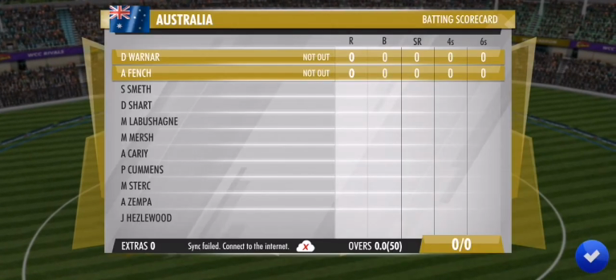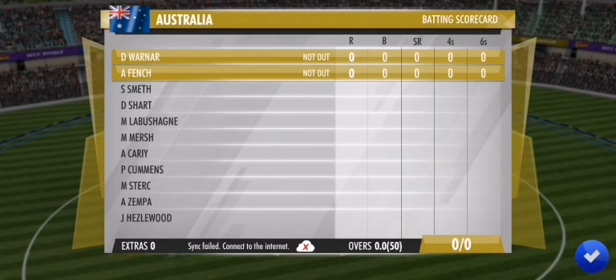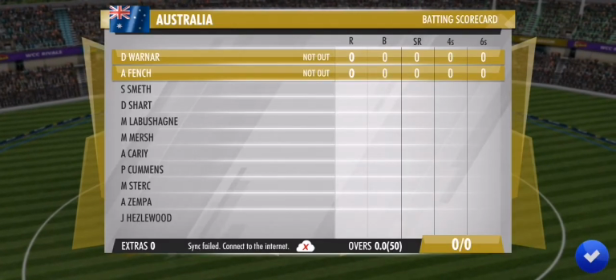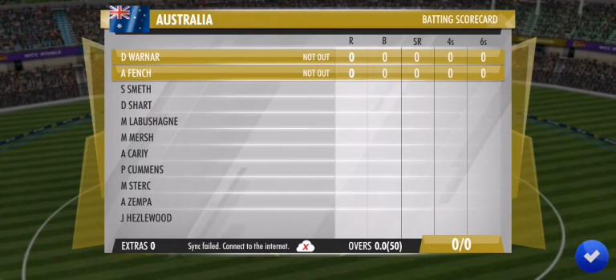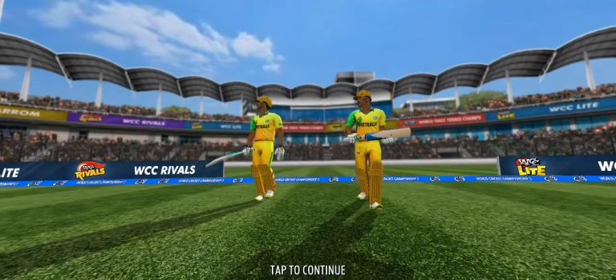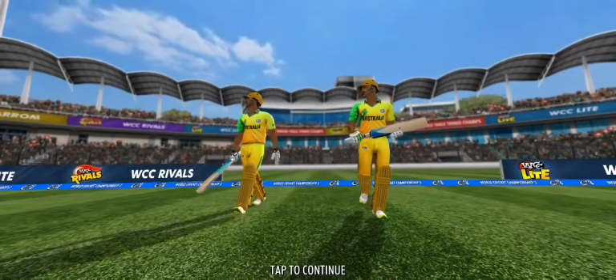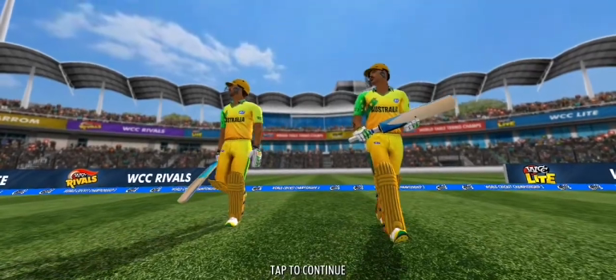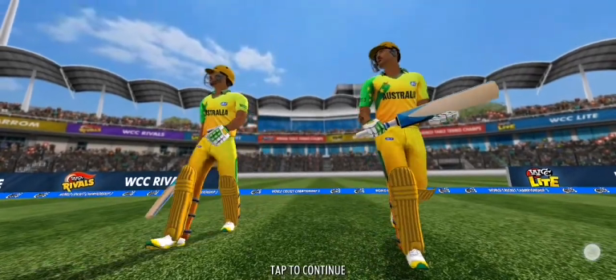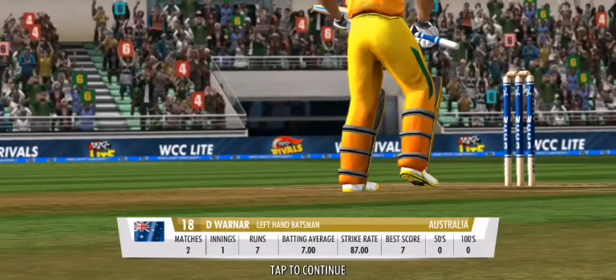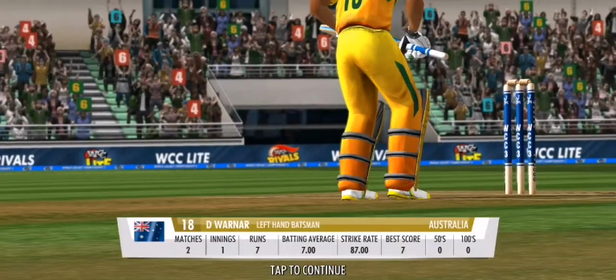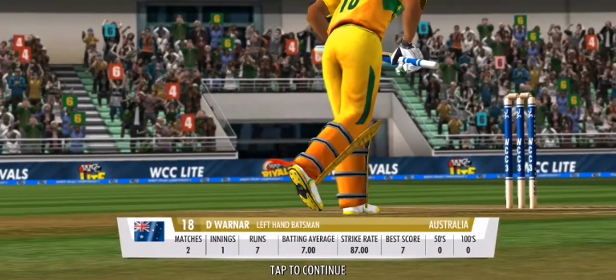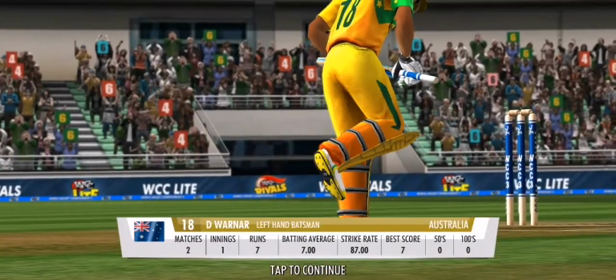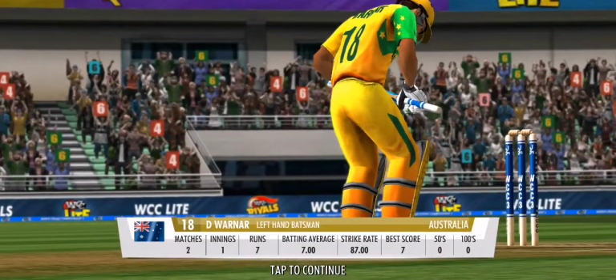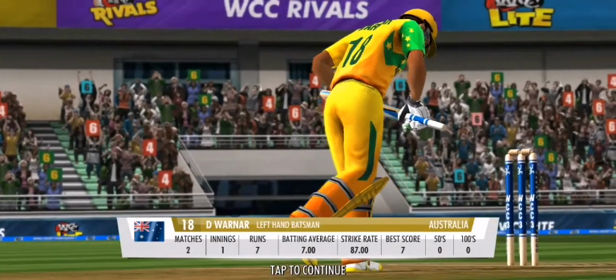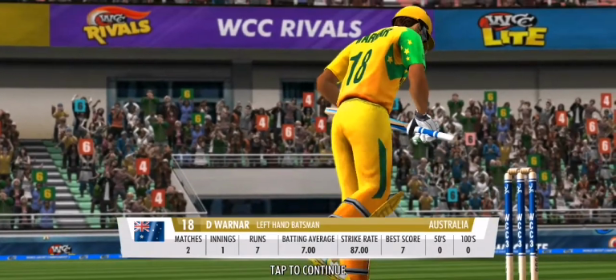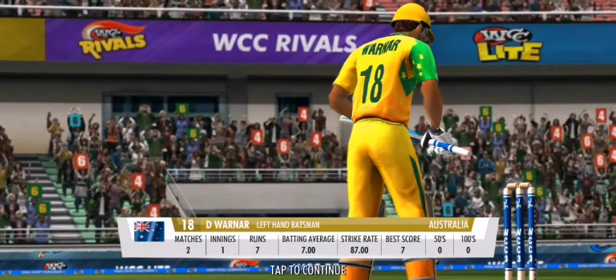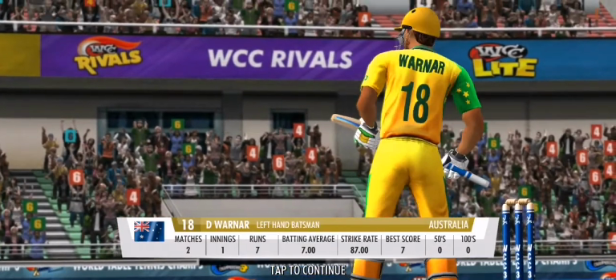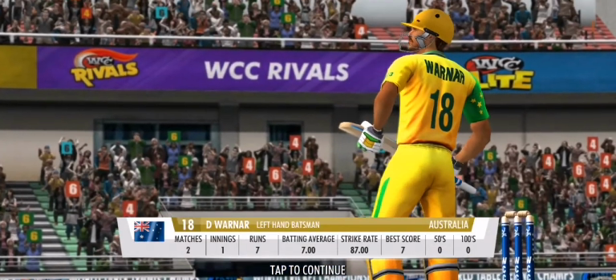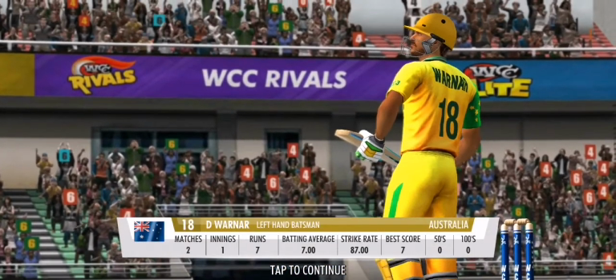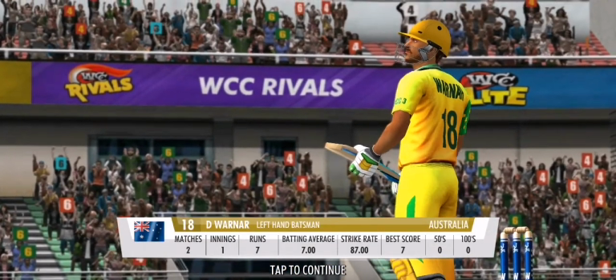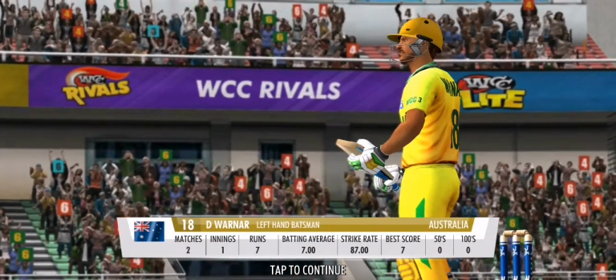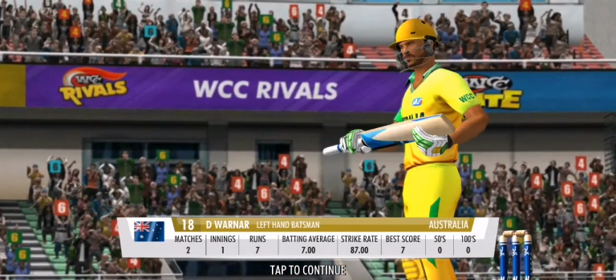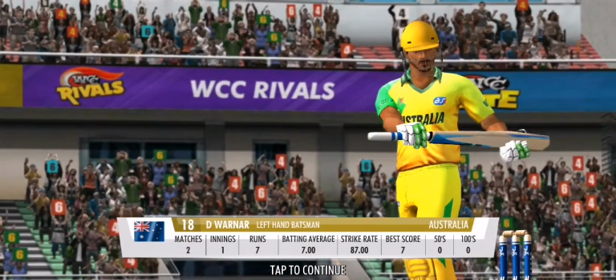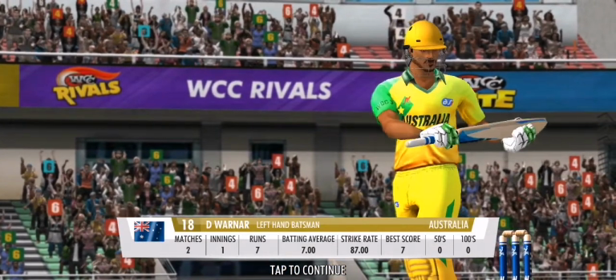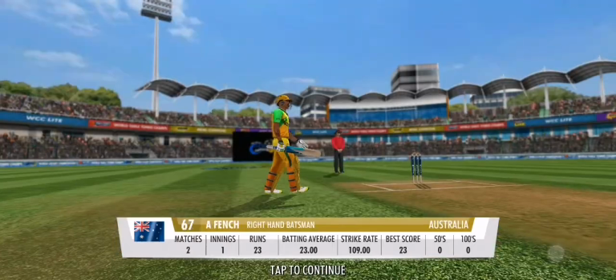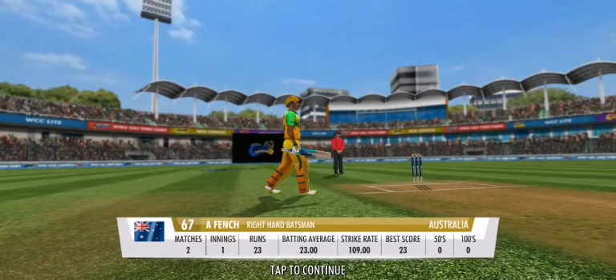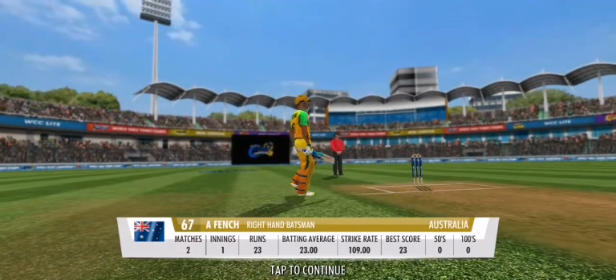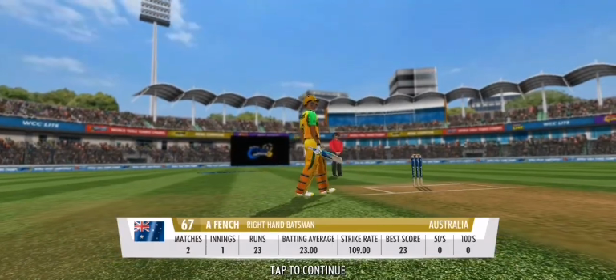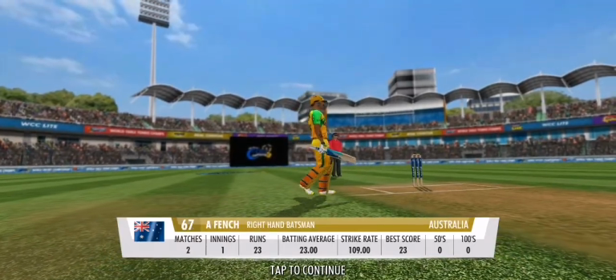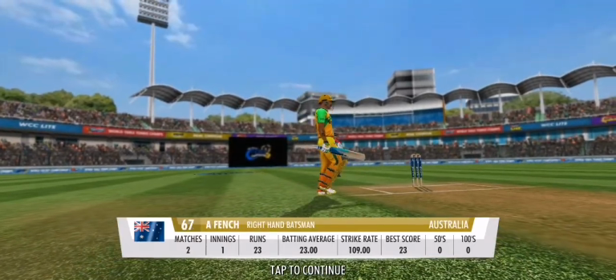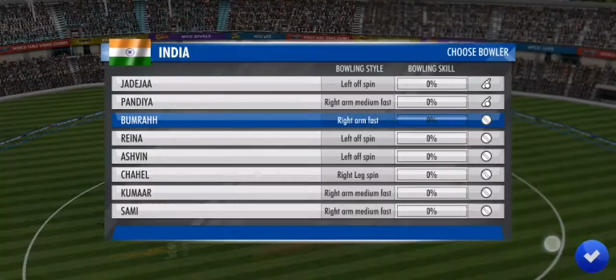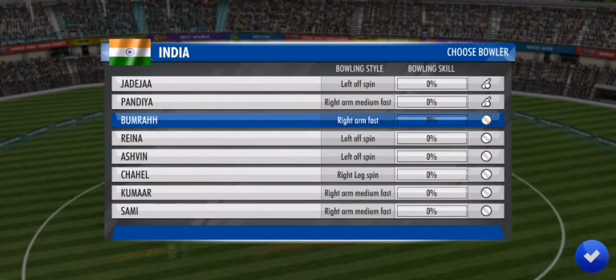That's a mountain of a total. Let's hope for a chance for the batting lineup to display their fine set of skills. A good opening stand will be the key.